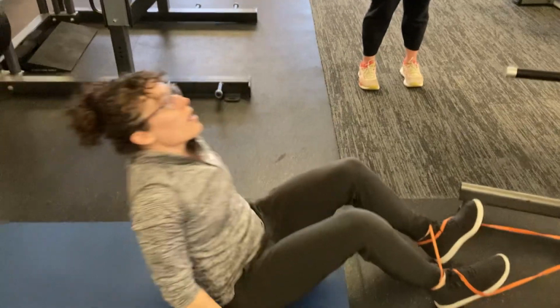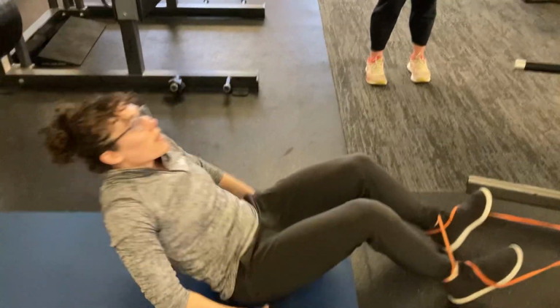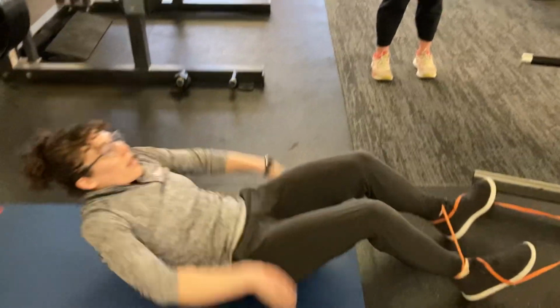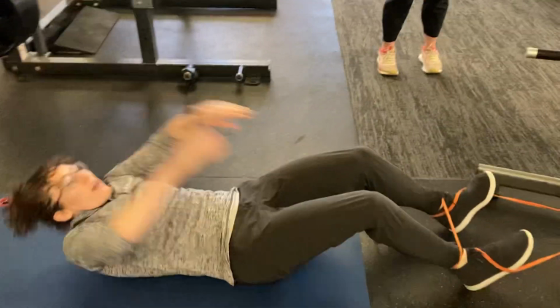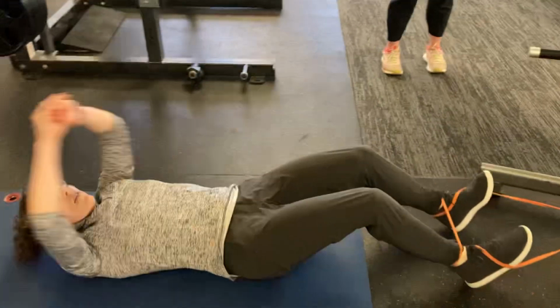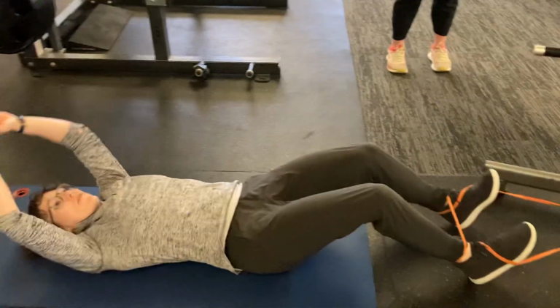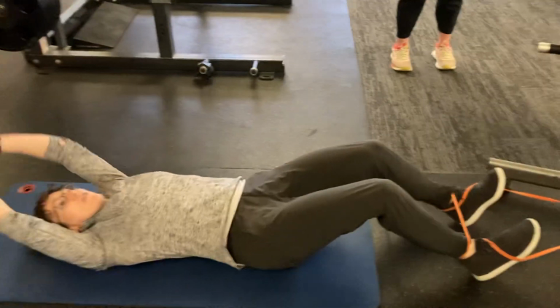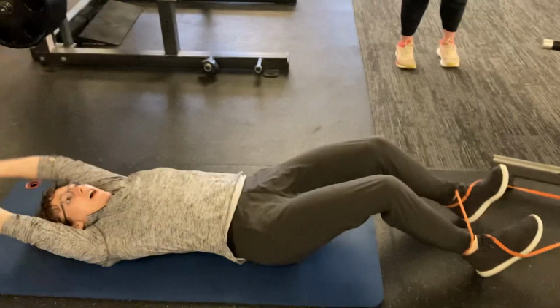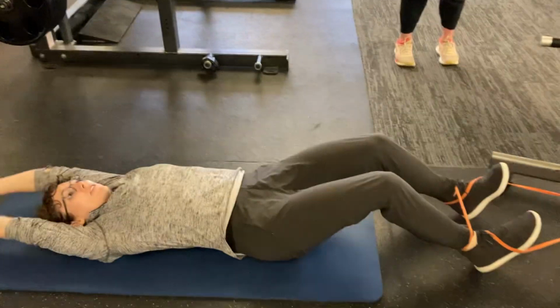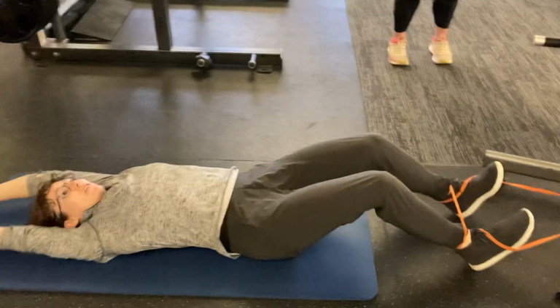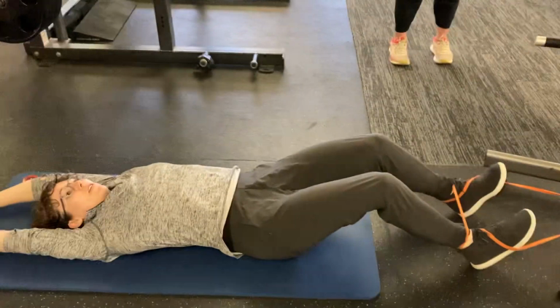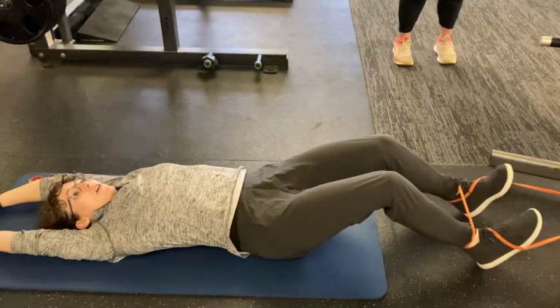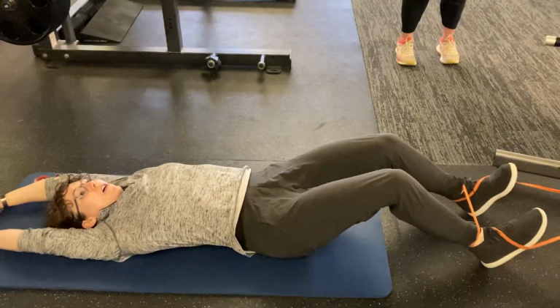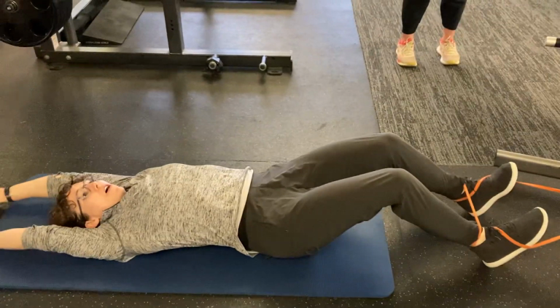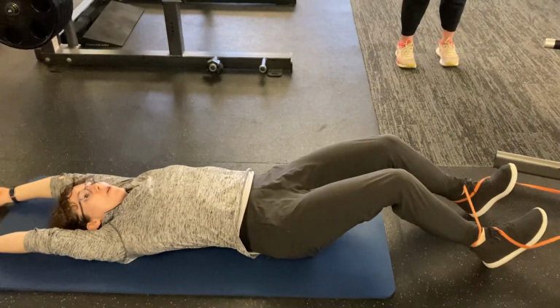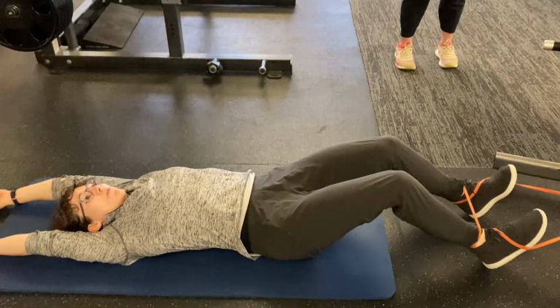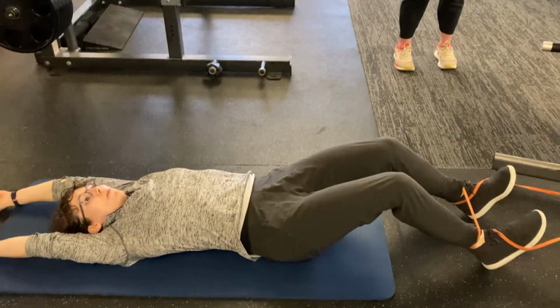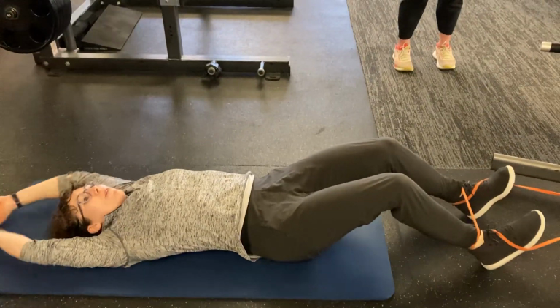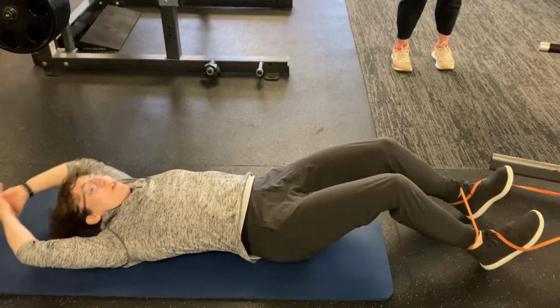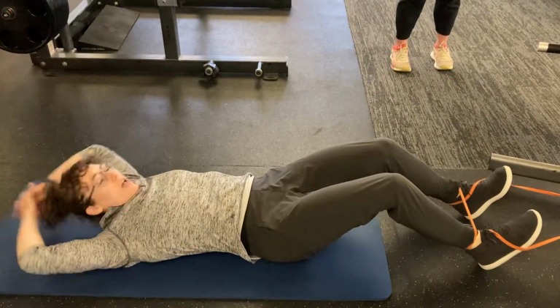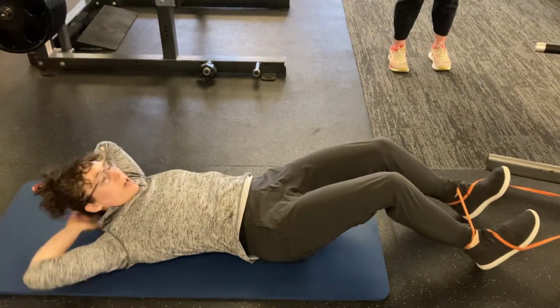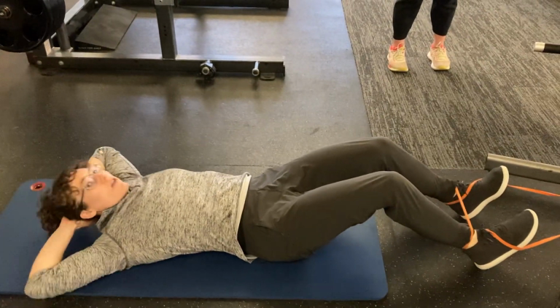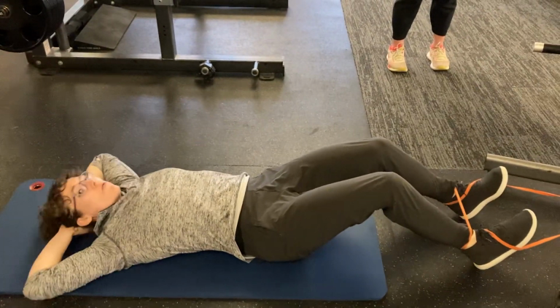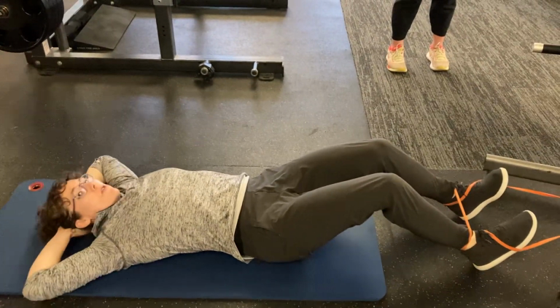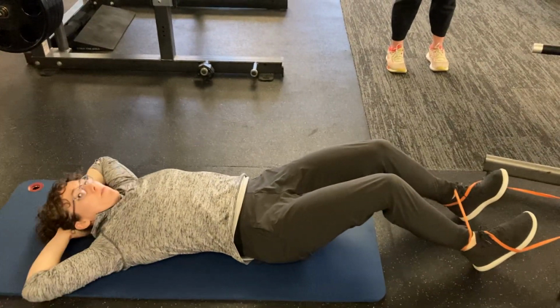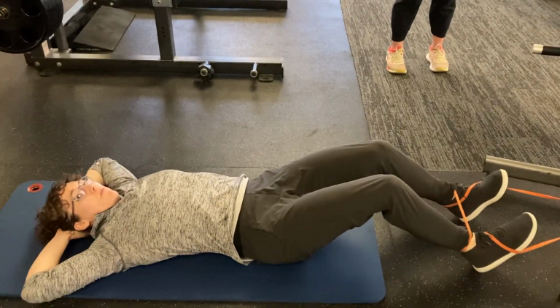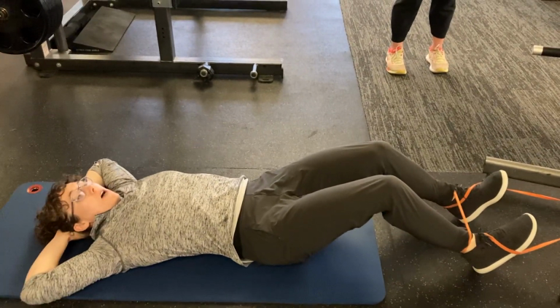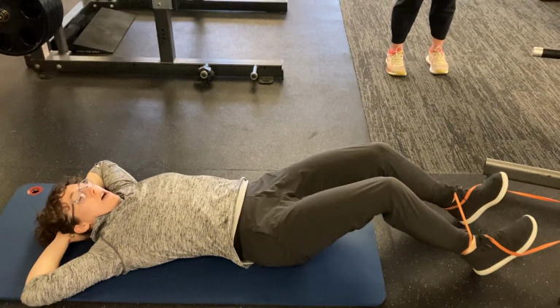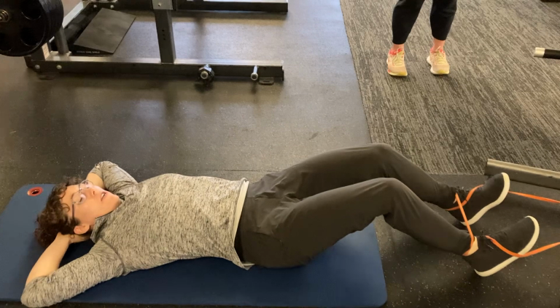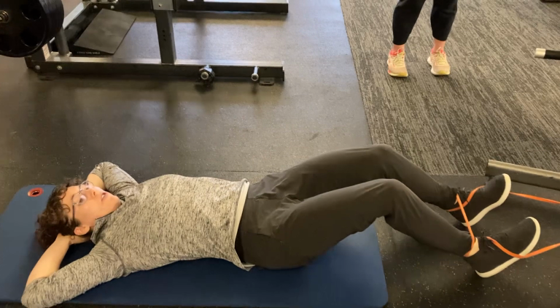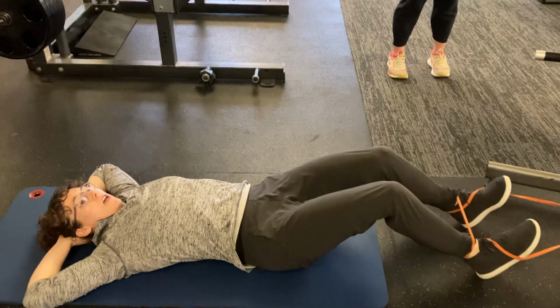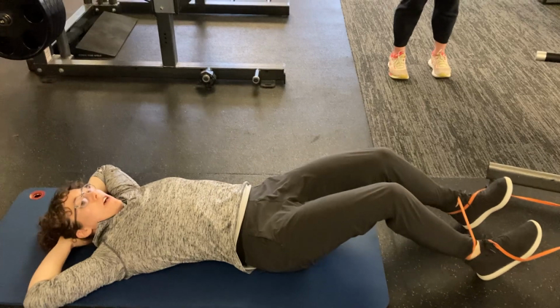Lie down flat, arms above your head, arms behind your head.